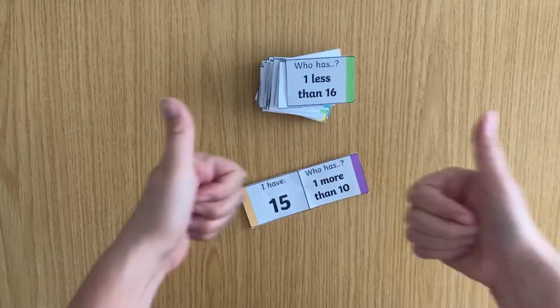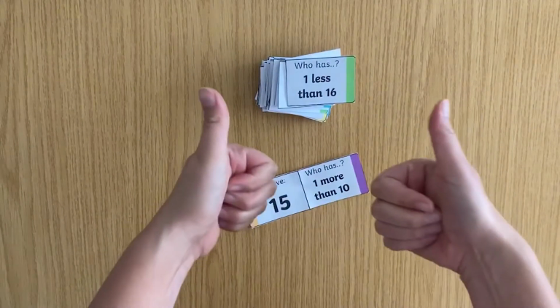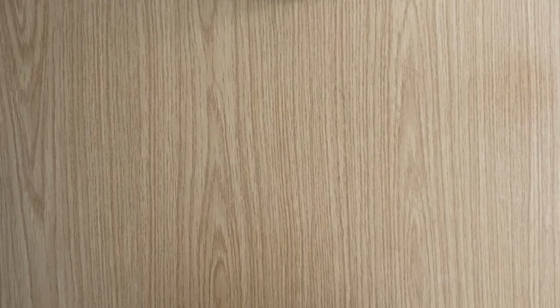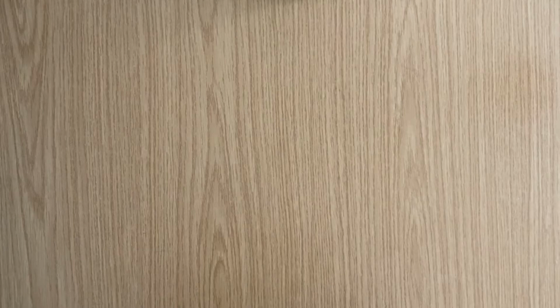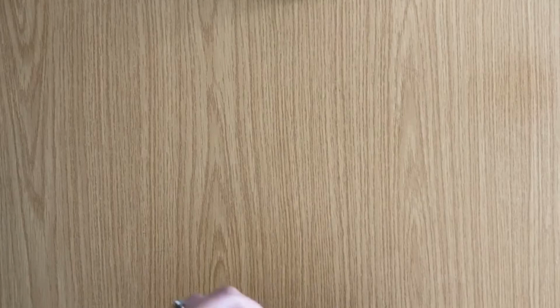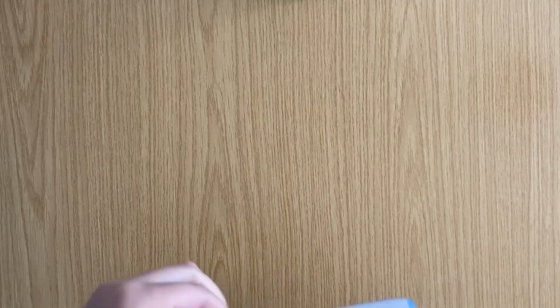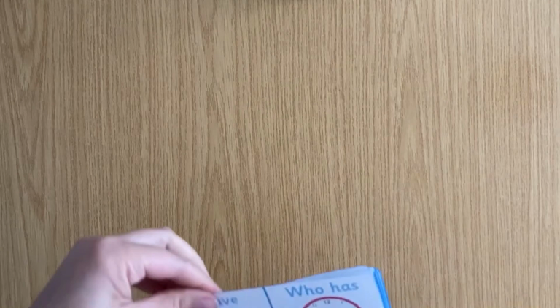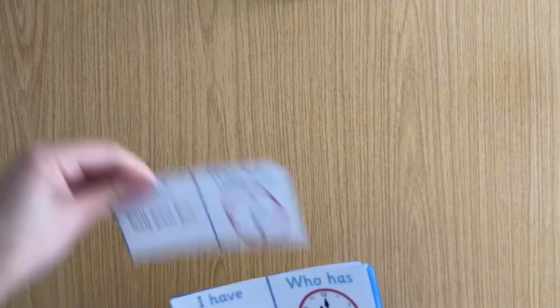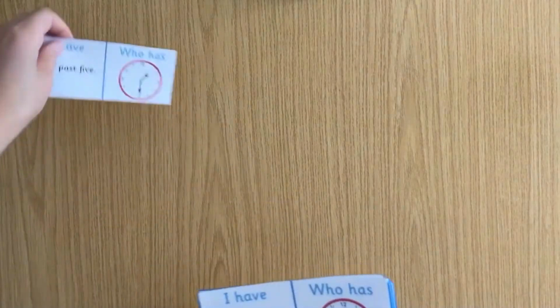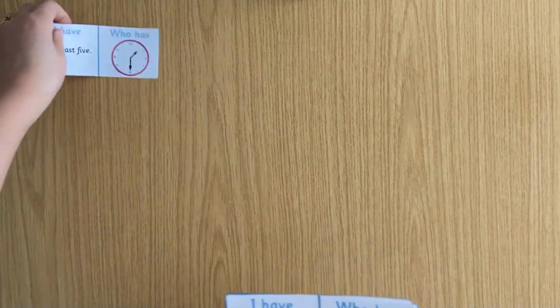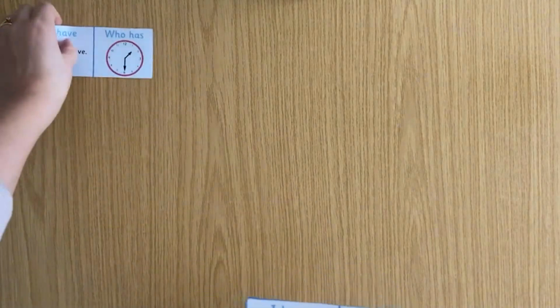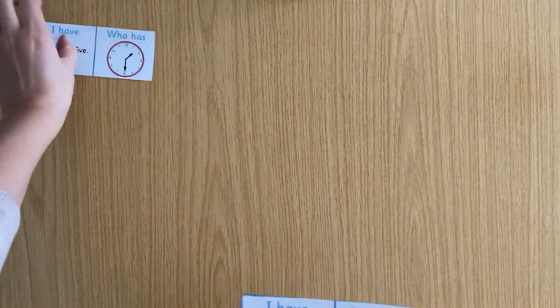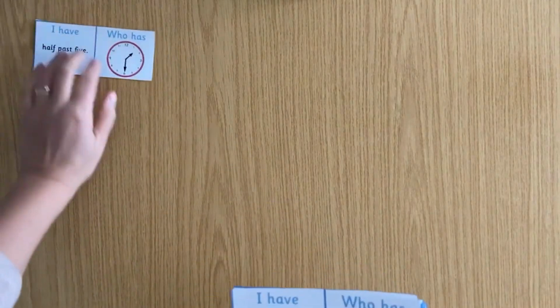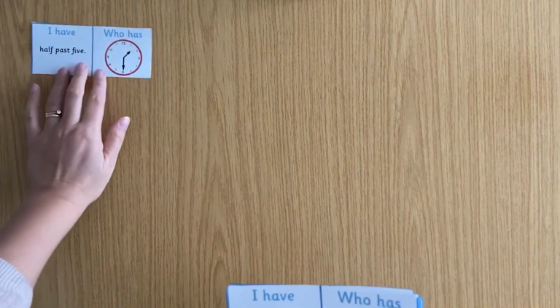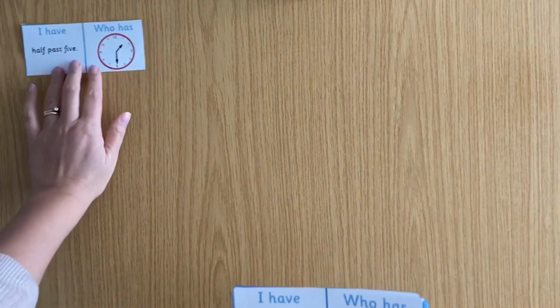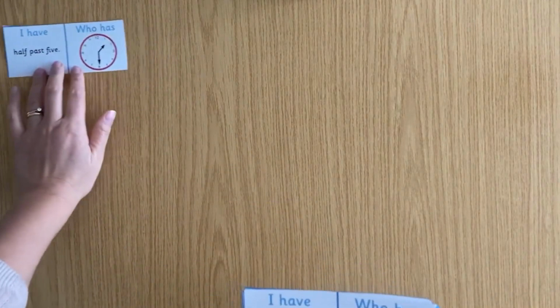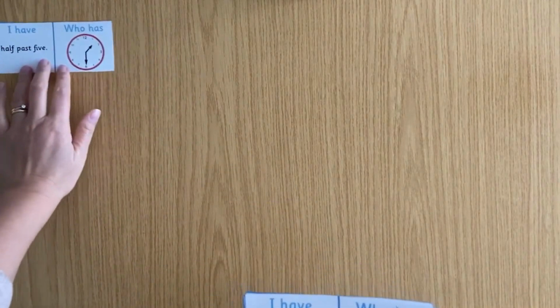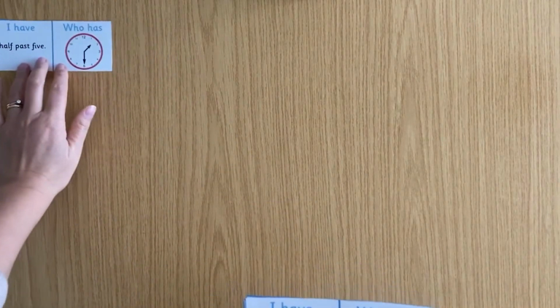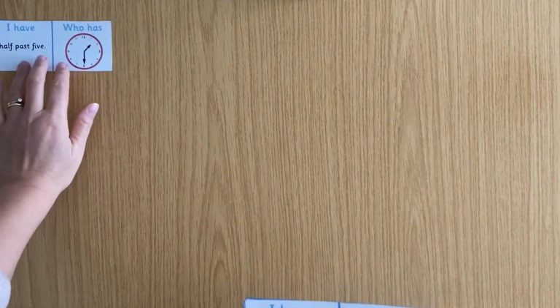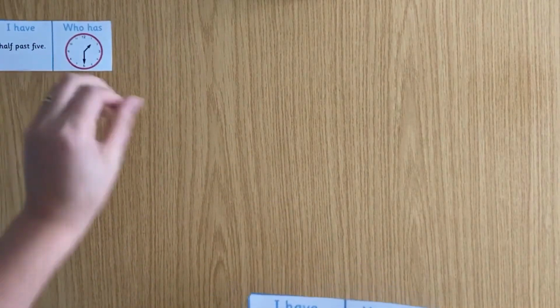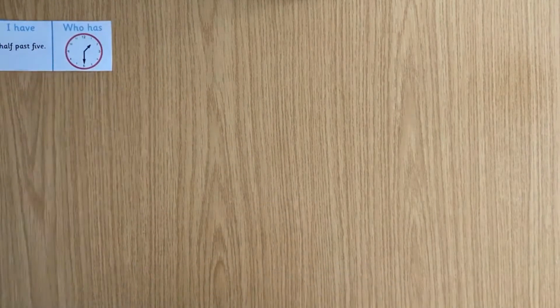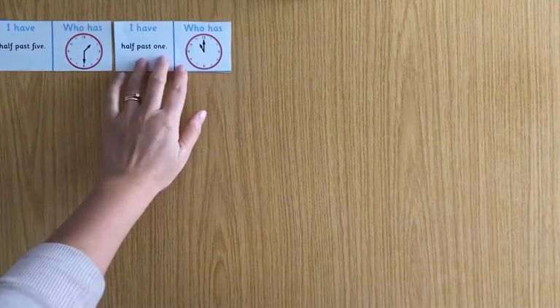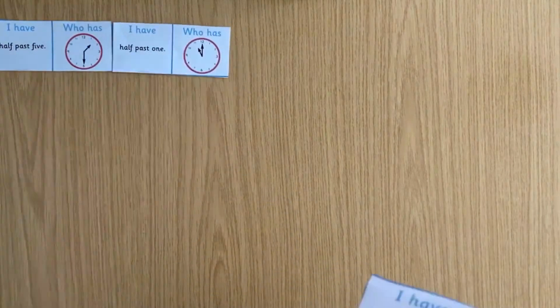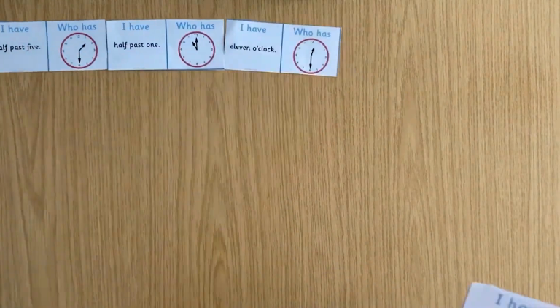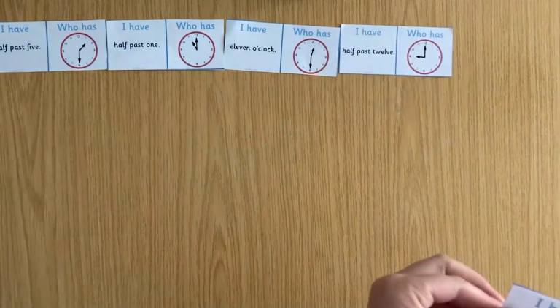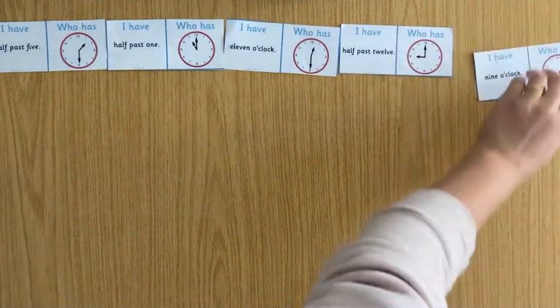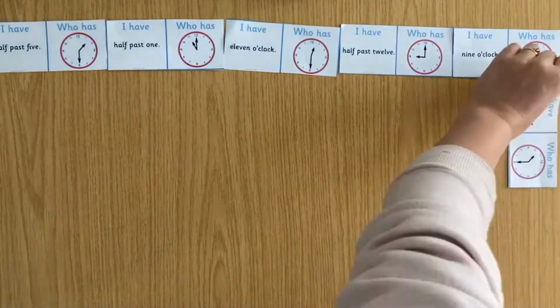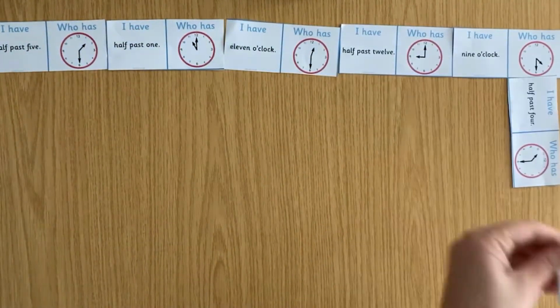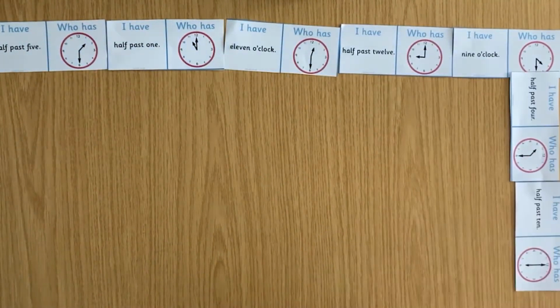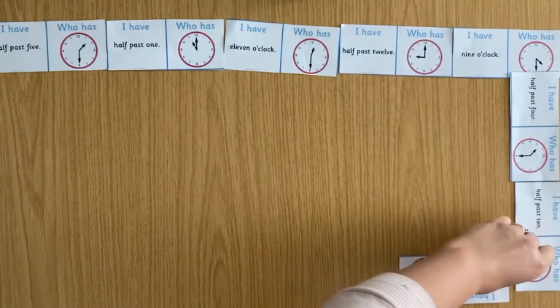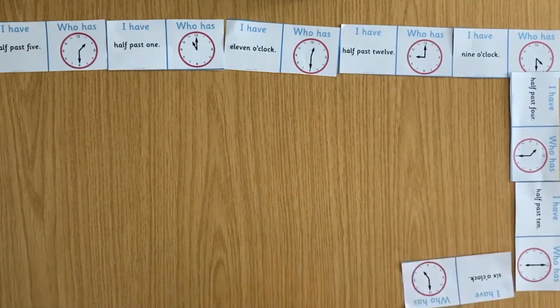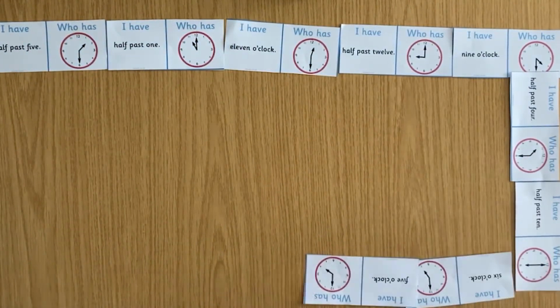You can also play in pairs. You could deal the cards out and put the loop together like dominoes.